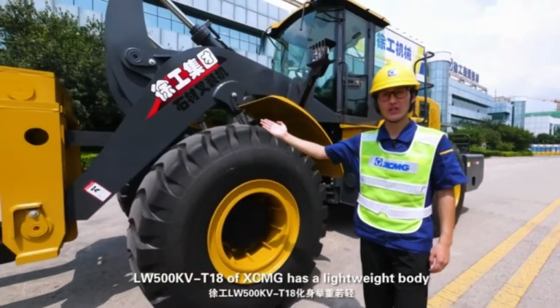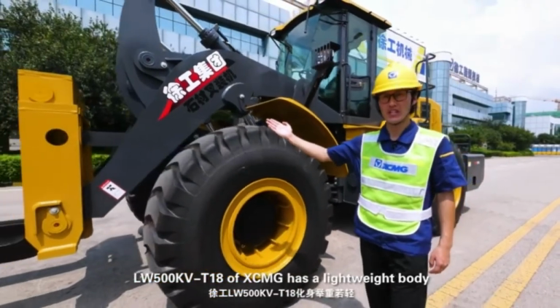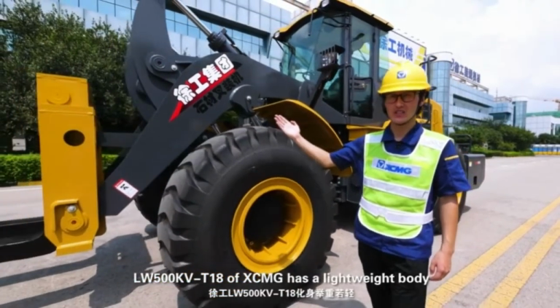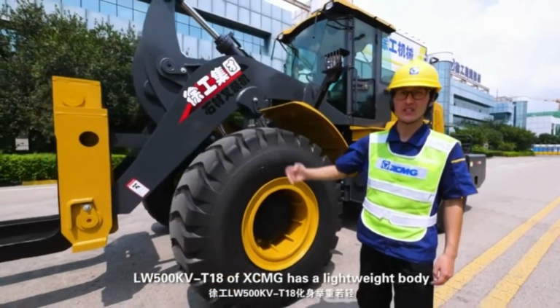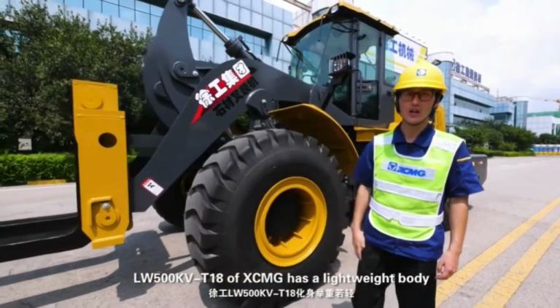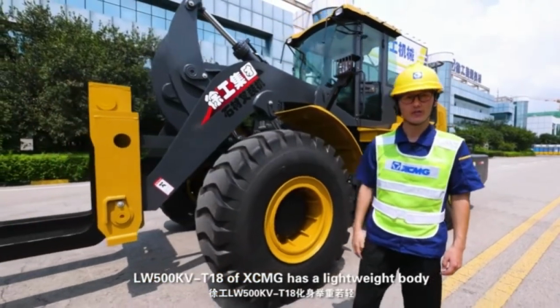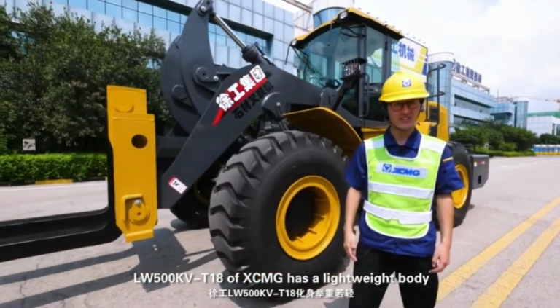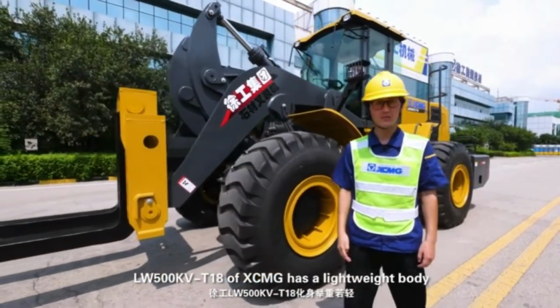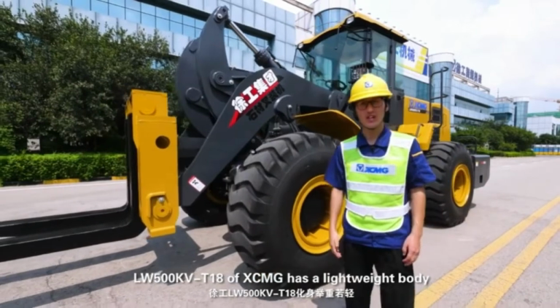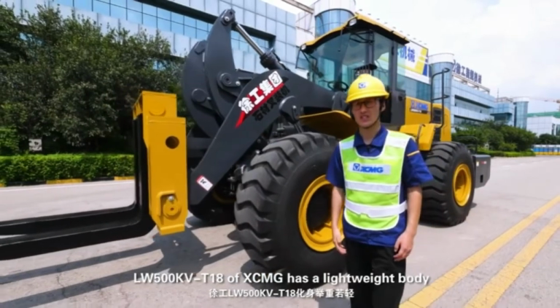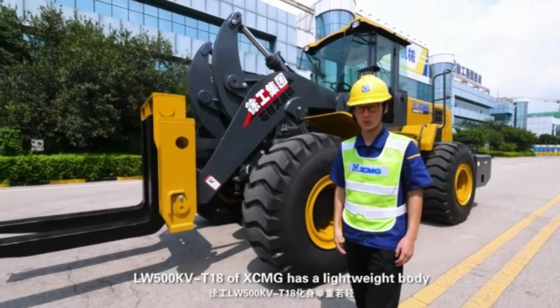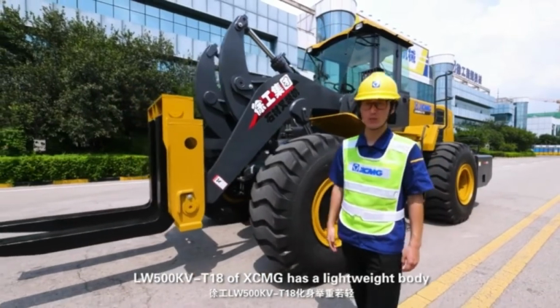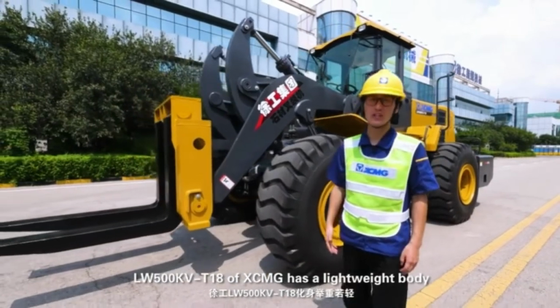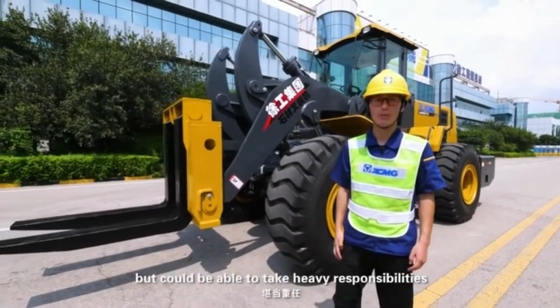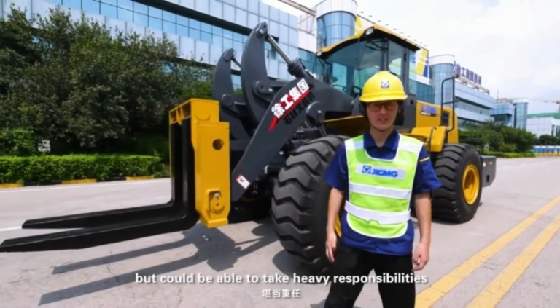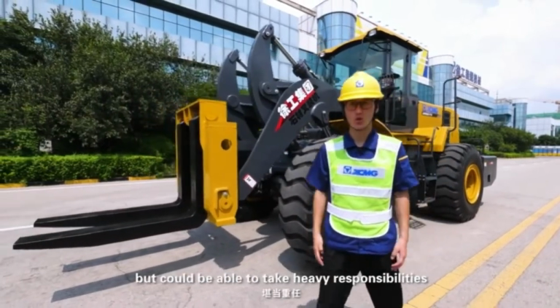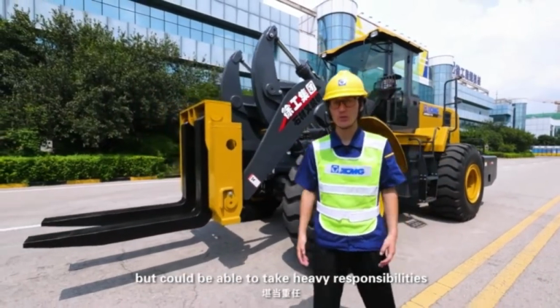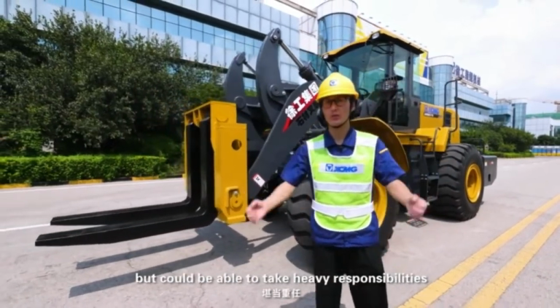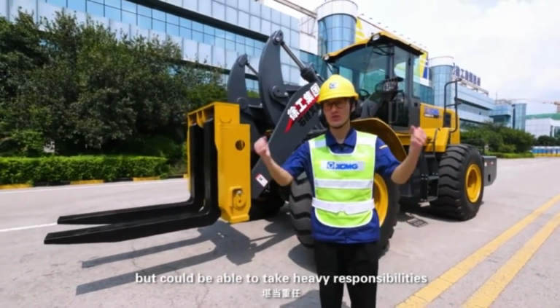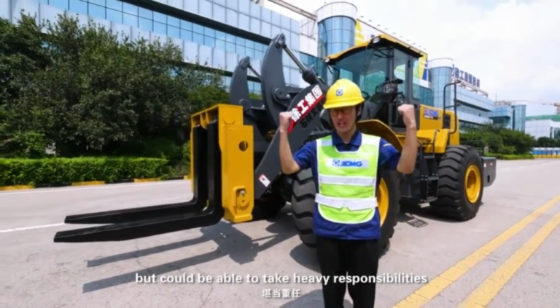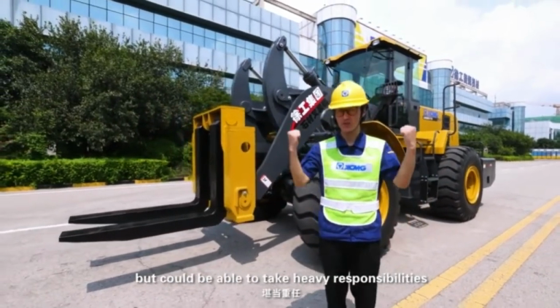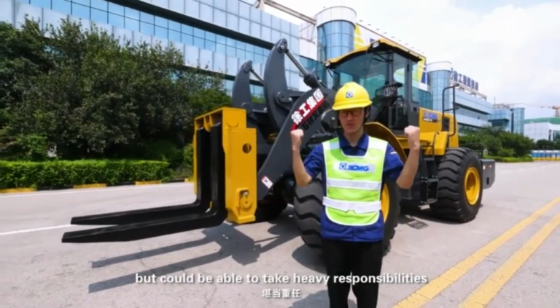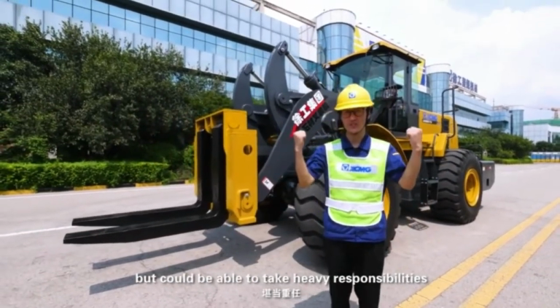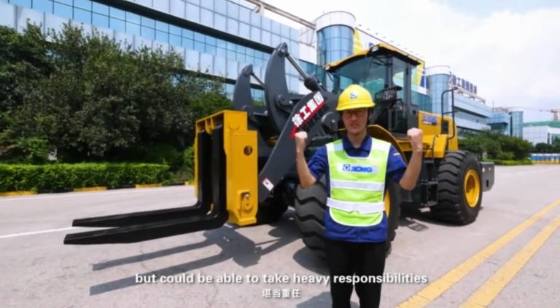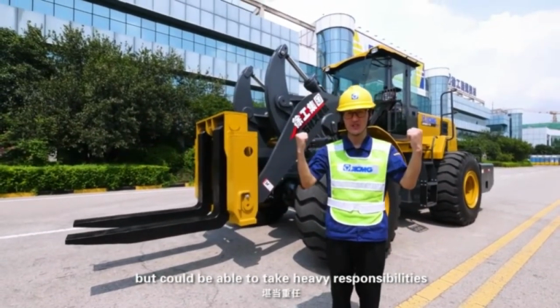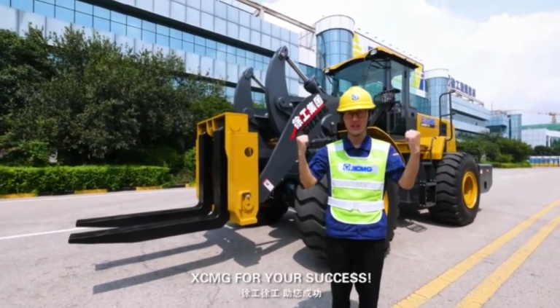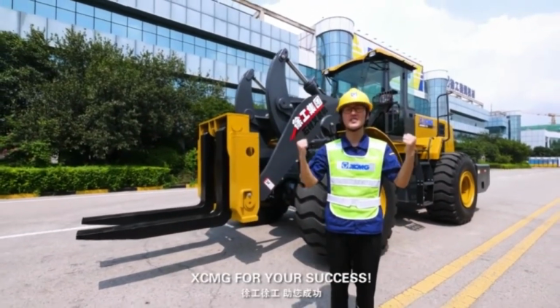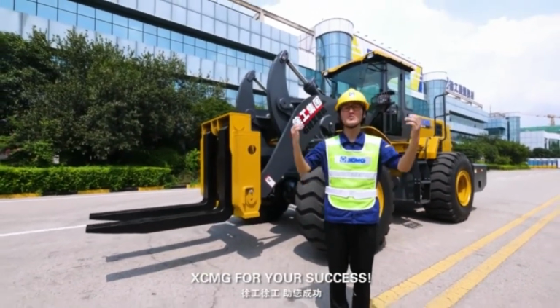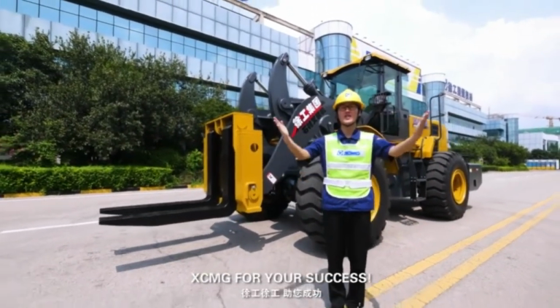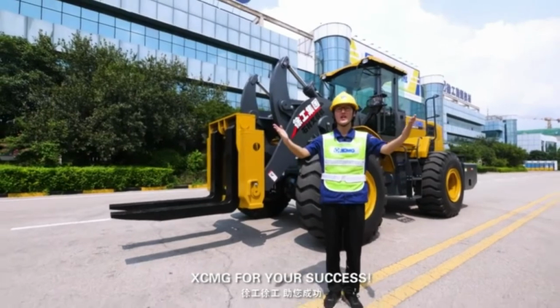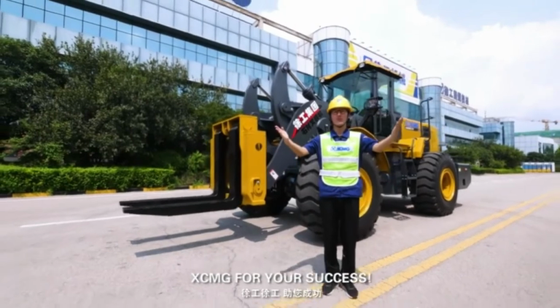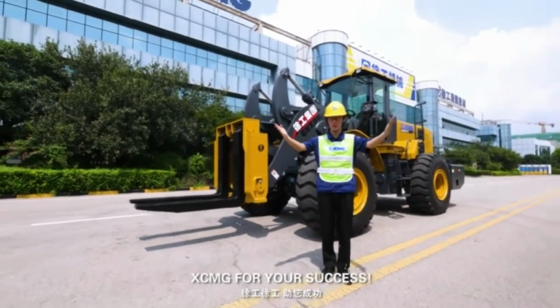The LW500KVT18 of XCMG has a lightweight body but is able to take heavy responsibilities. LW500KVT18 of XCMG, for your success.